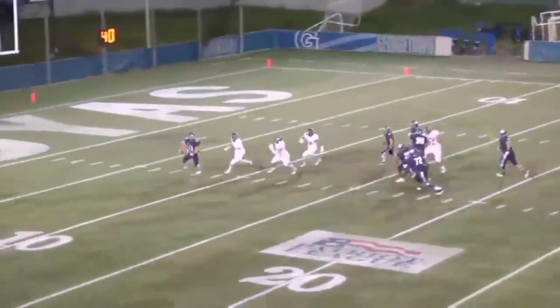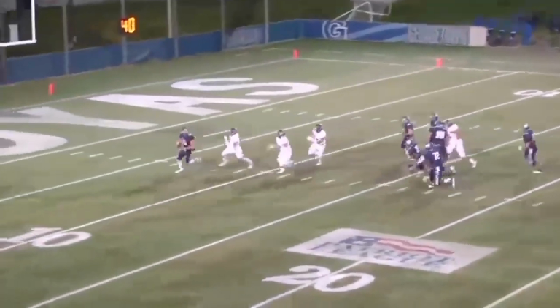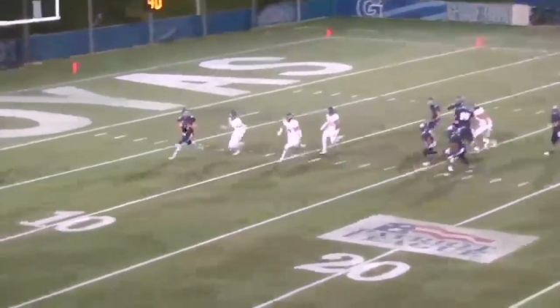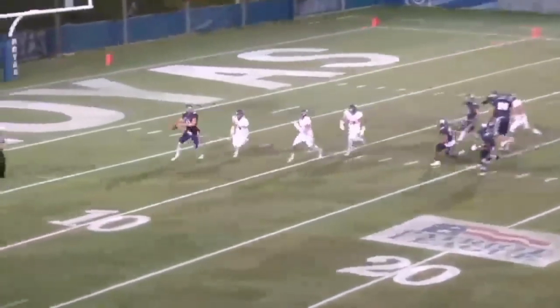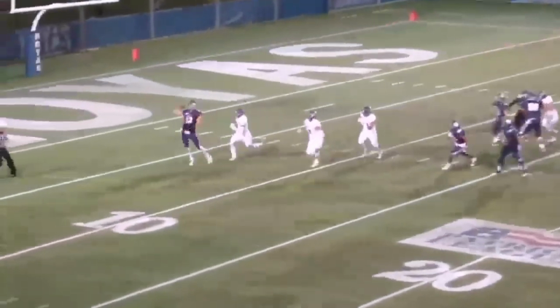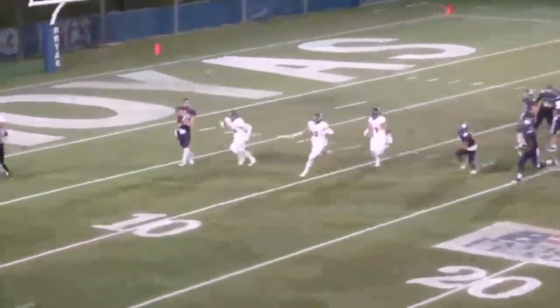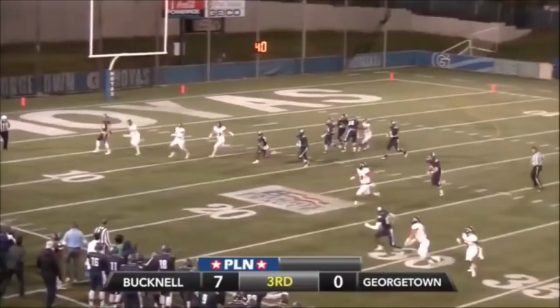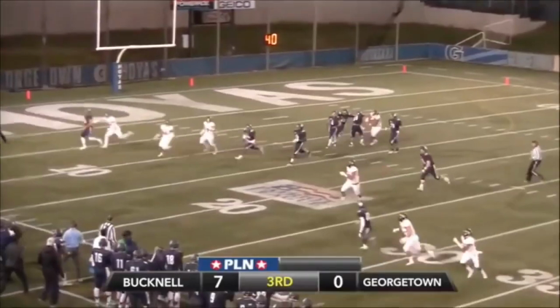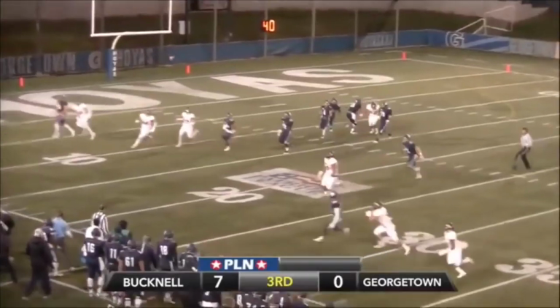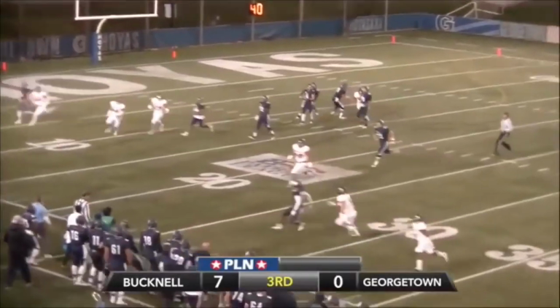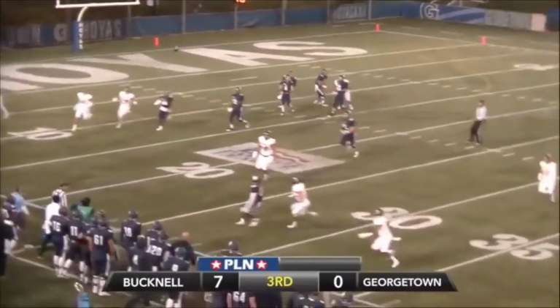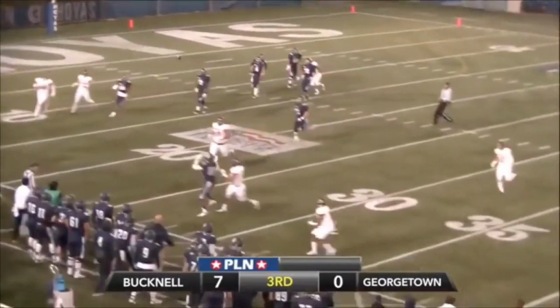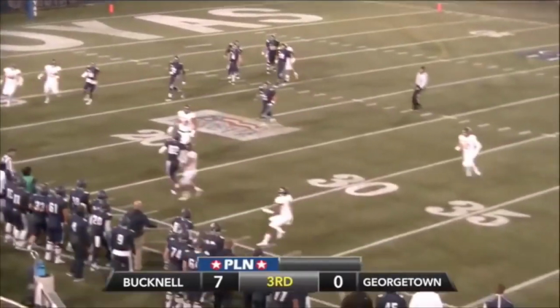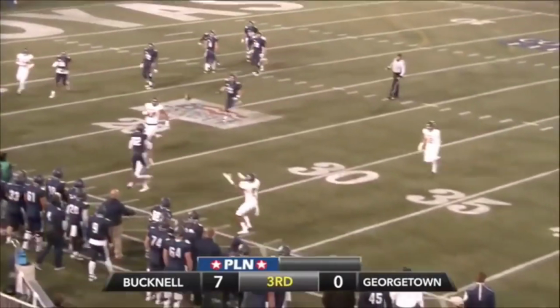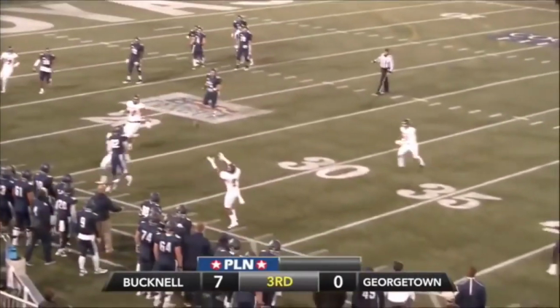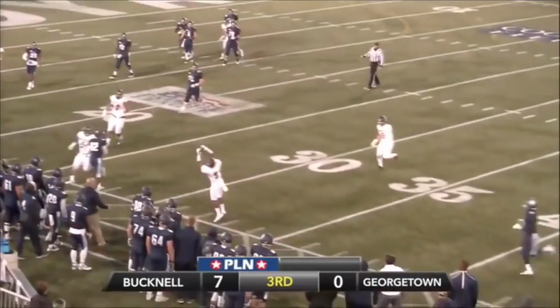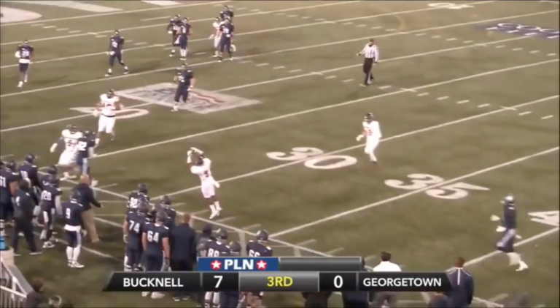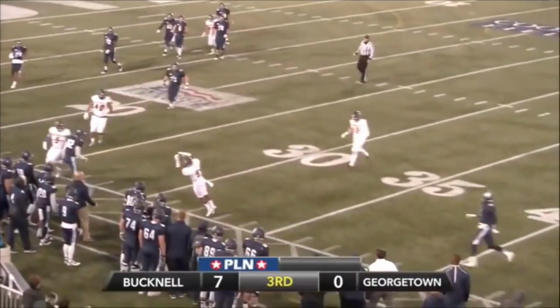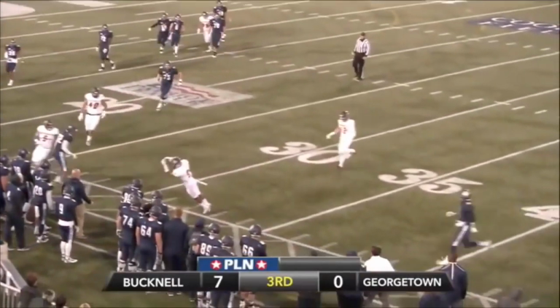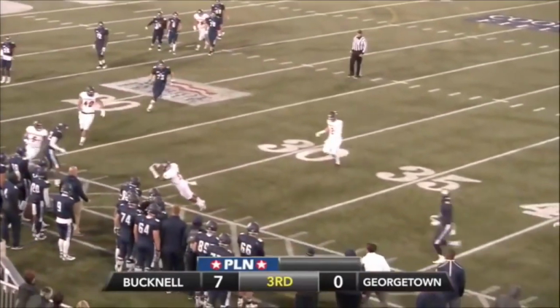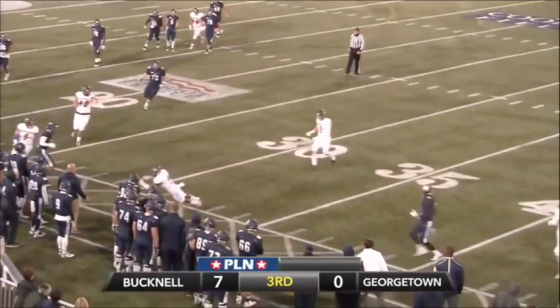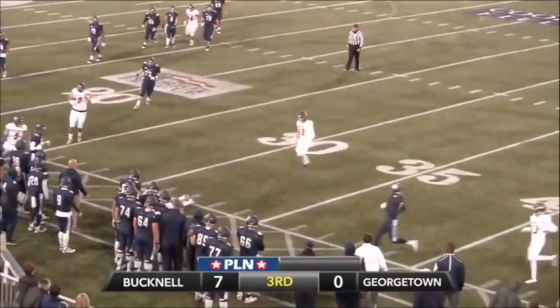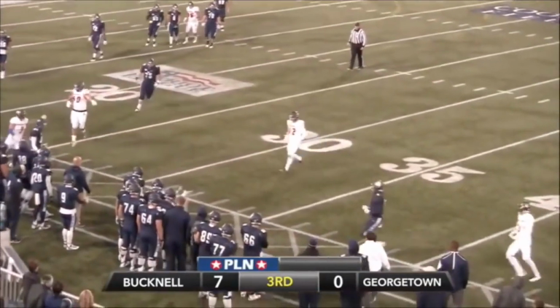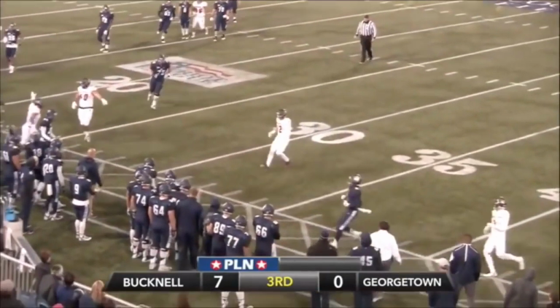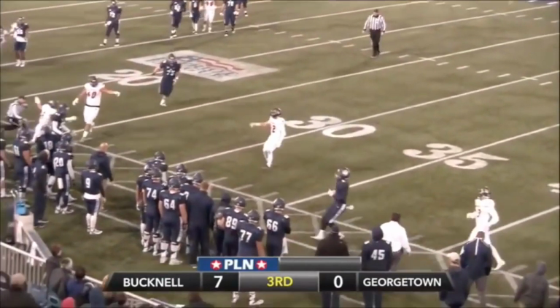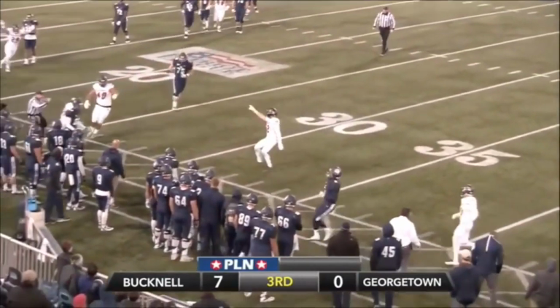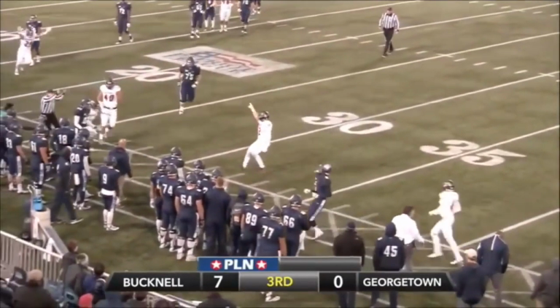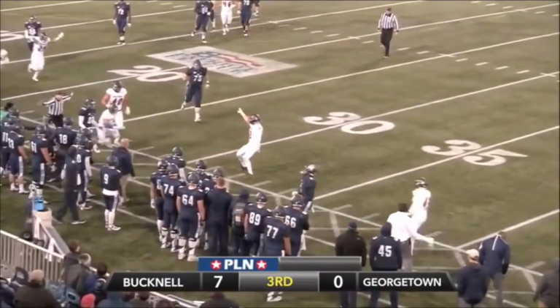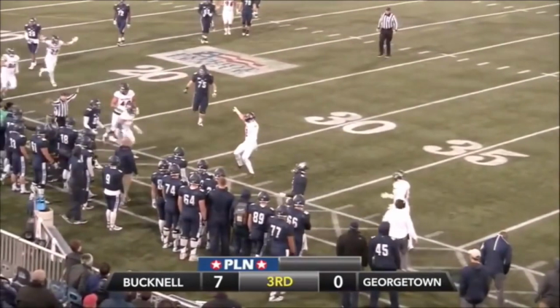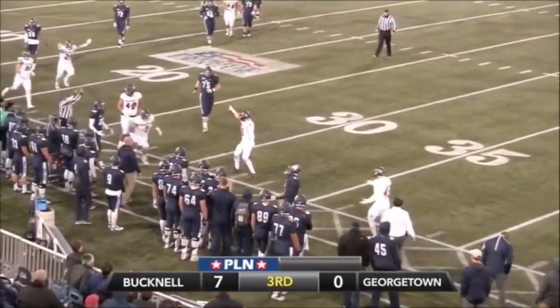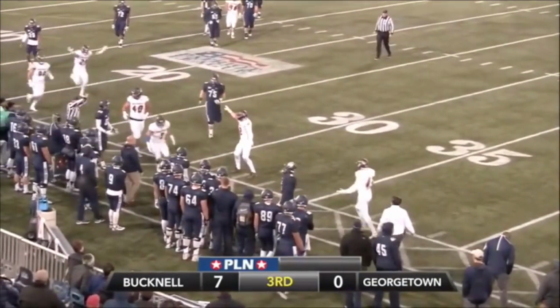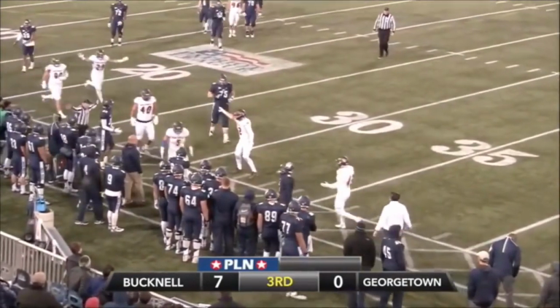It's going to be interesting to see how this All-American closes out what has been a fantastic career with the Blue and Orange.